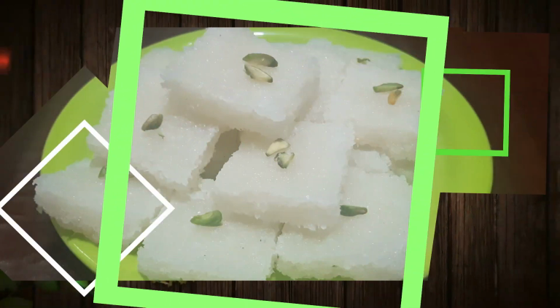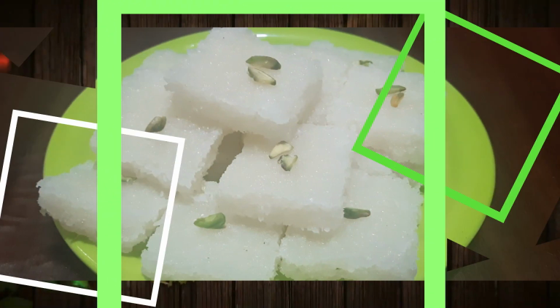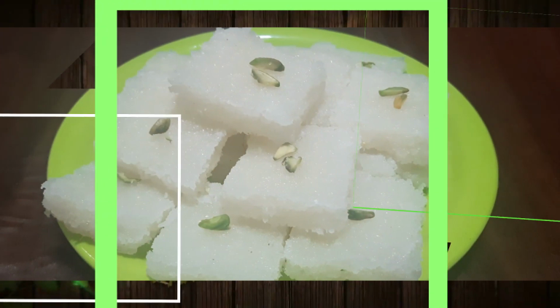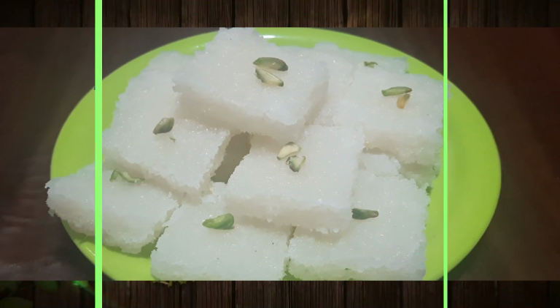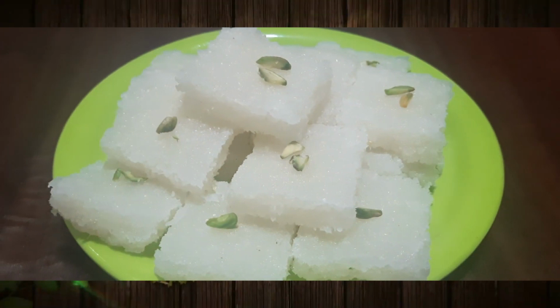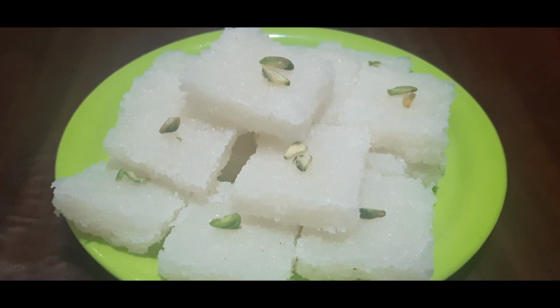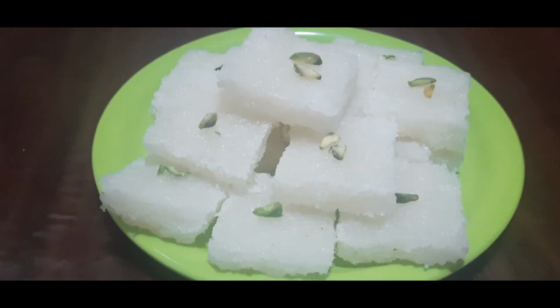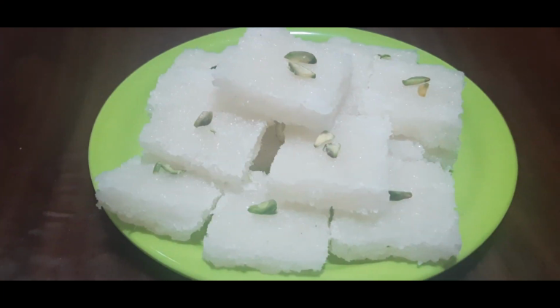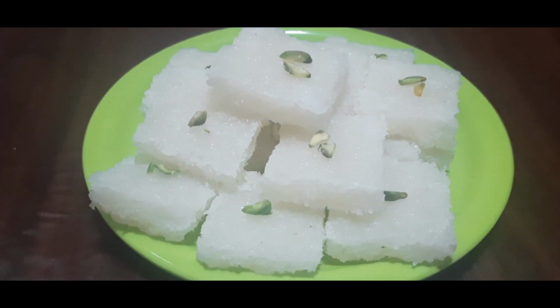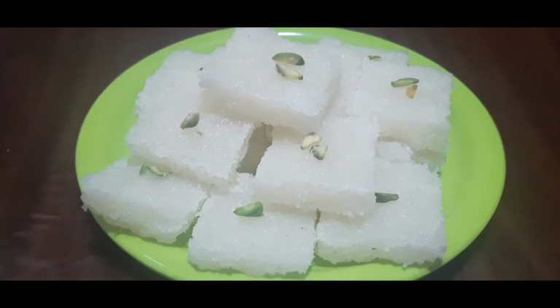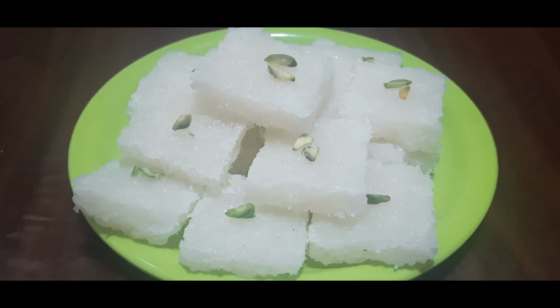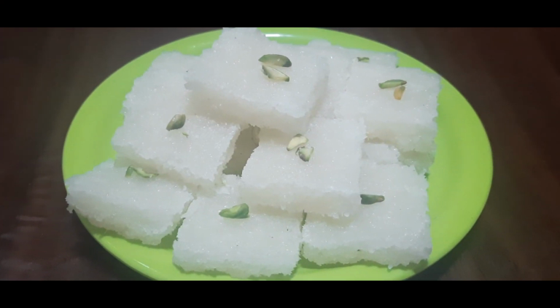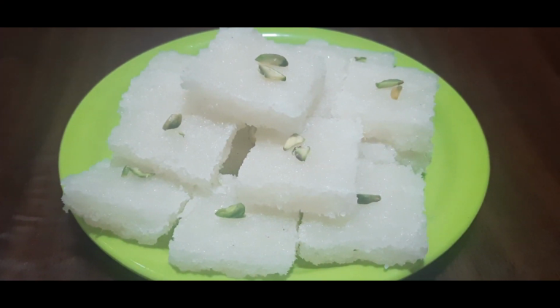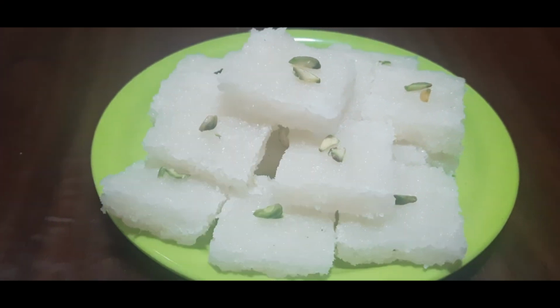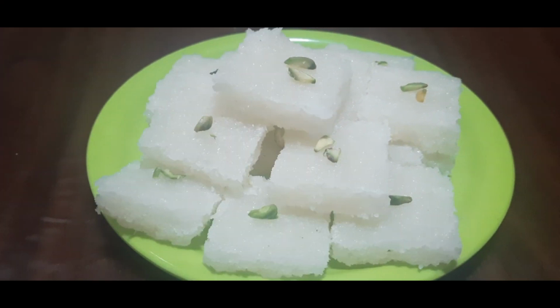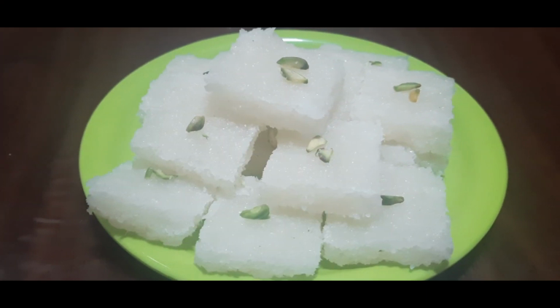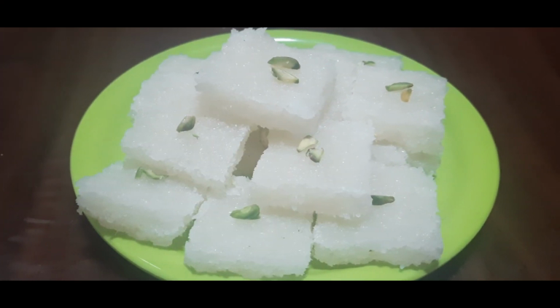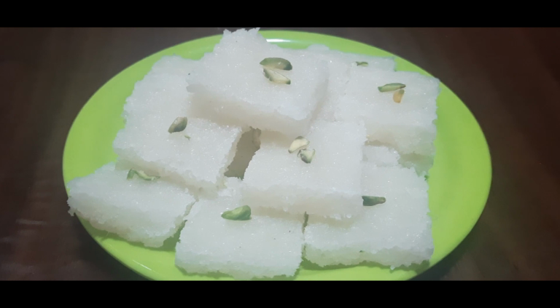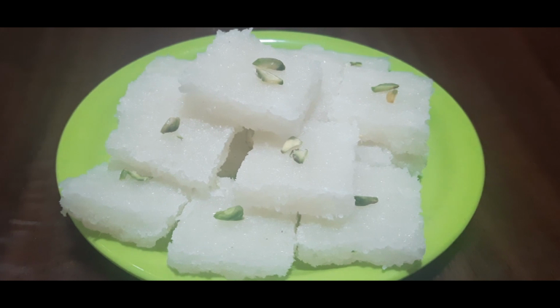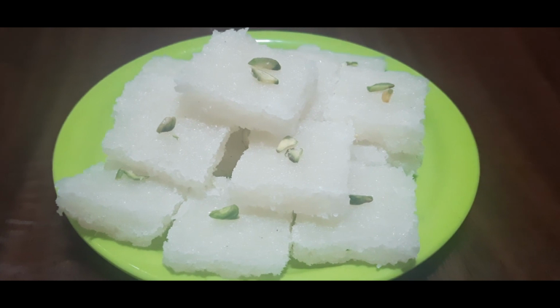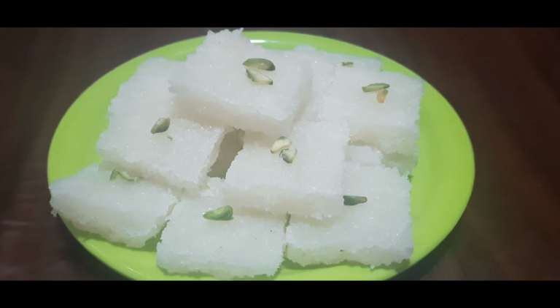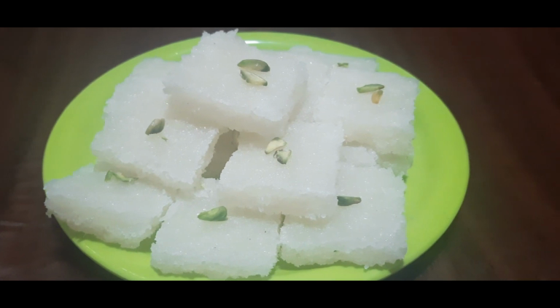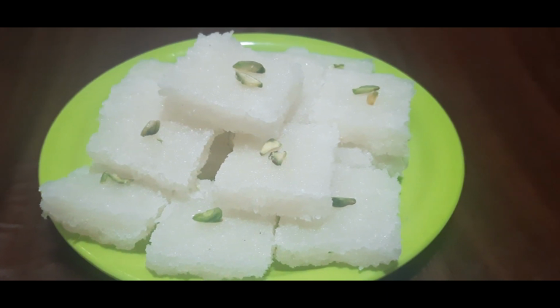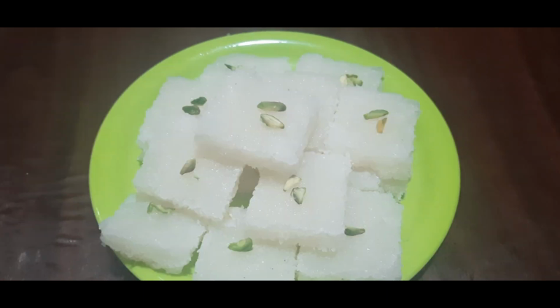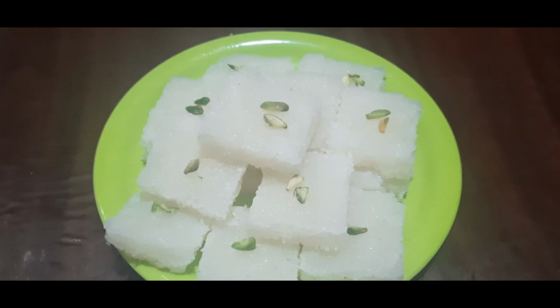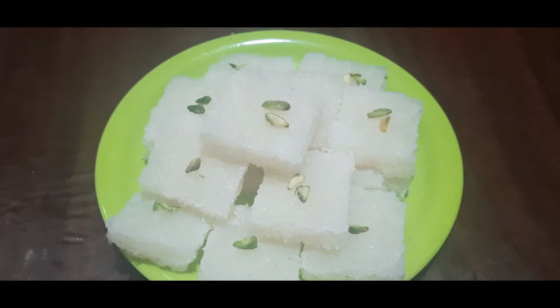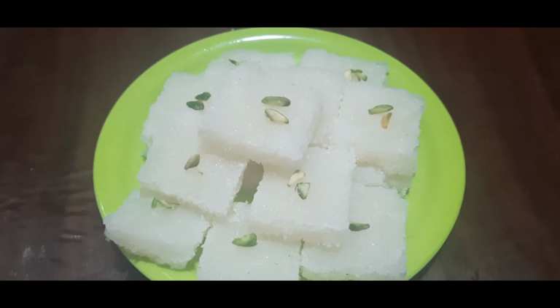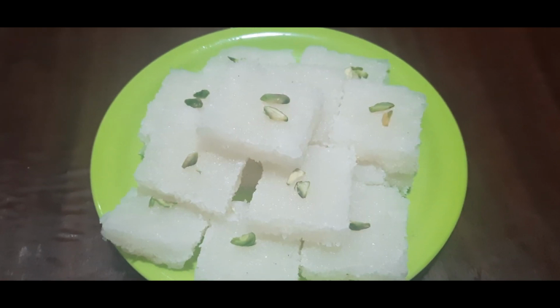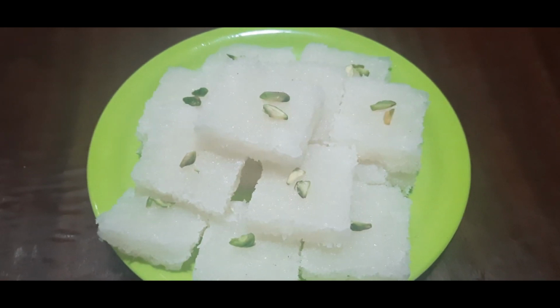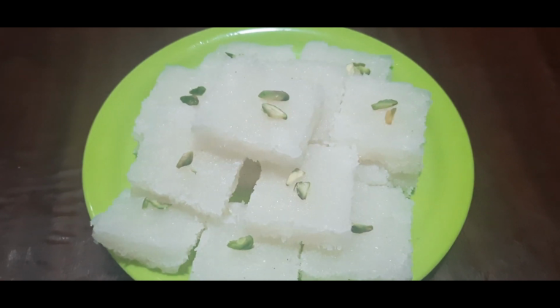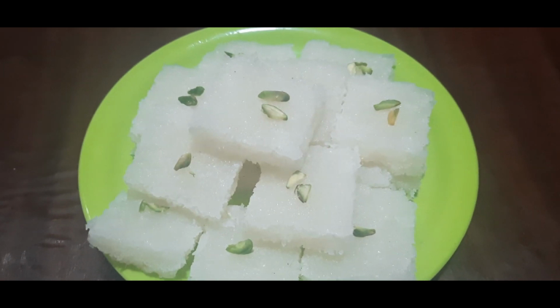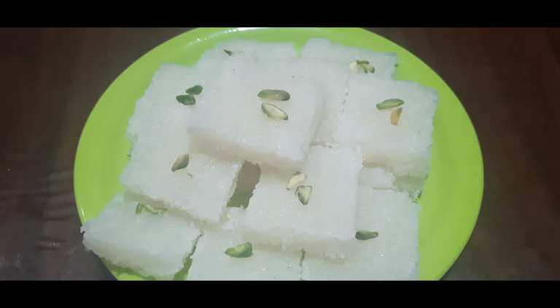Hello, welcome to Mahima. I am going to make a recipe for a few days.